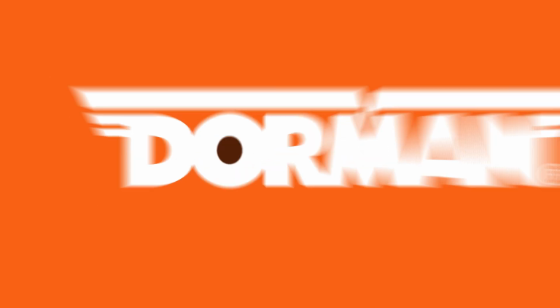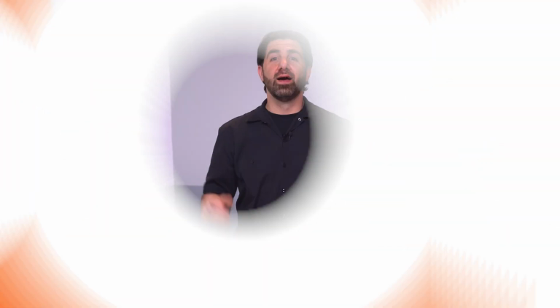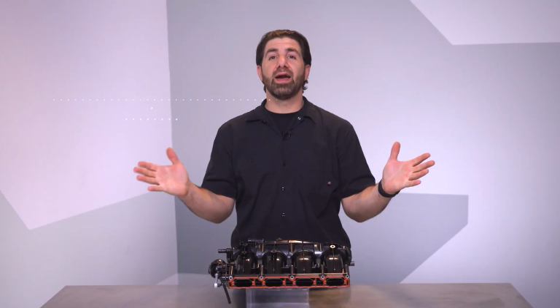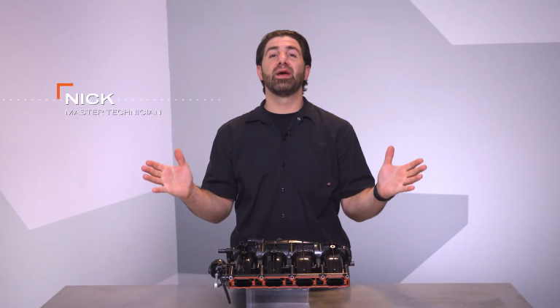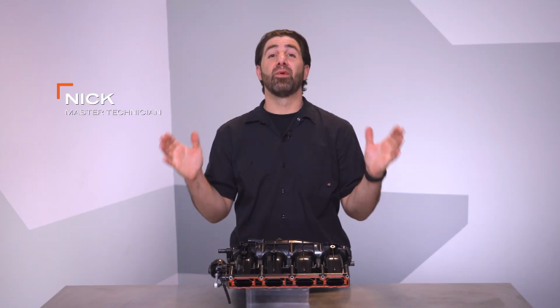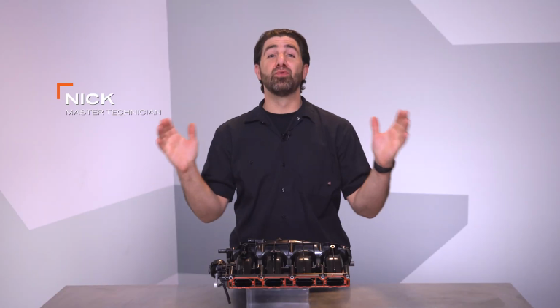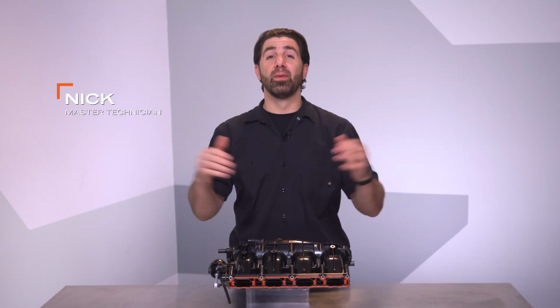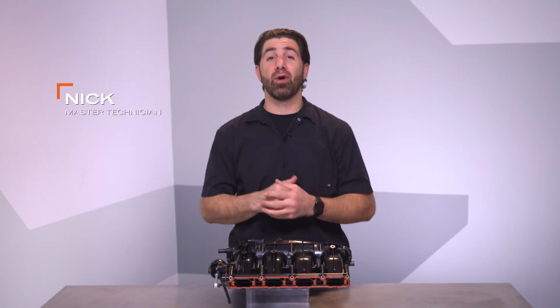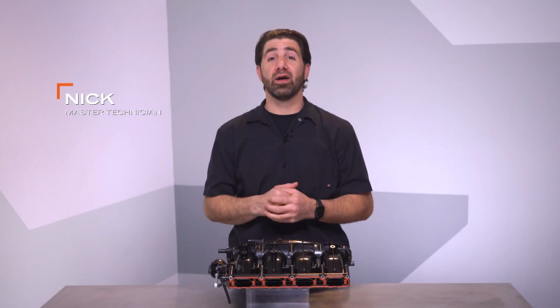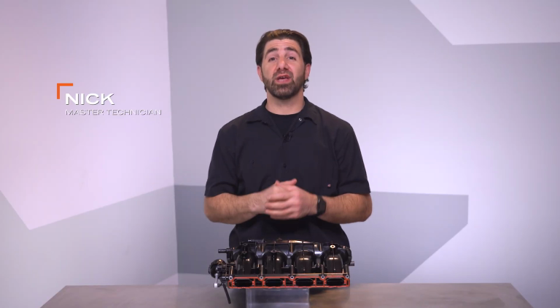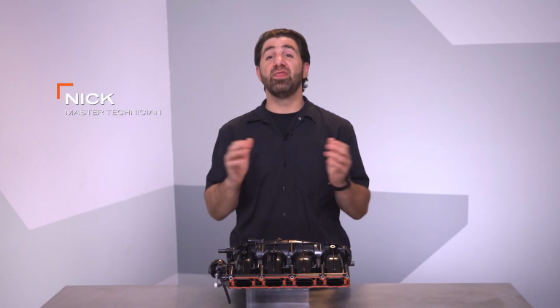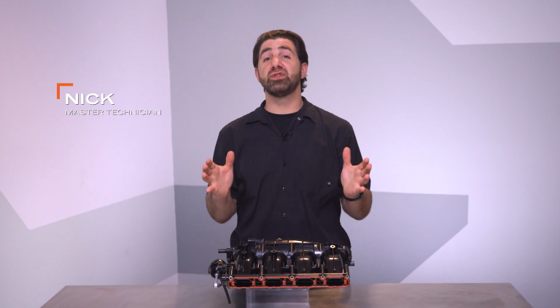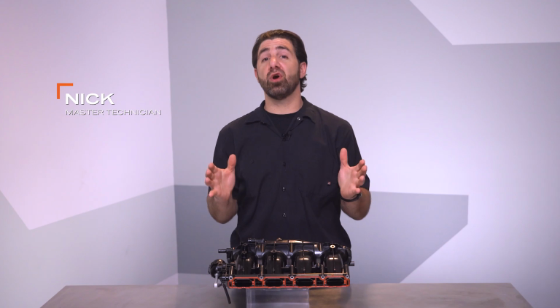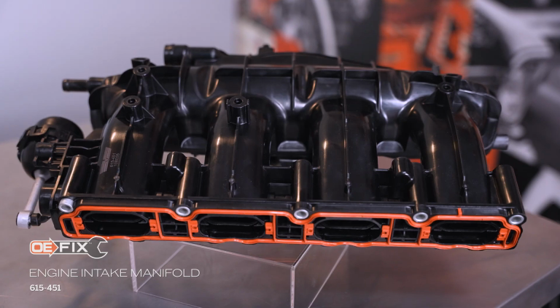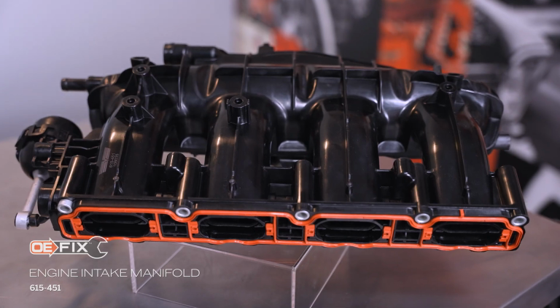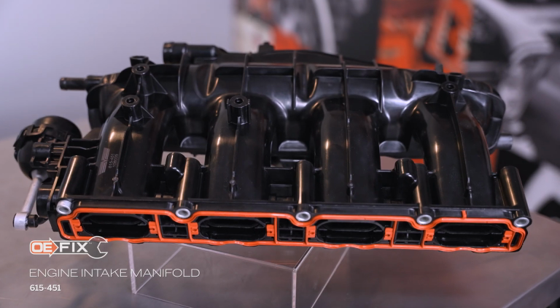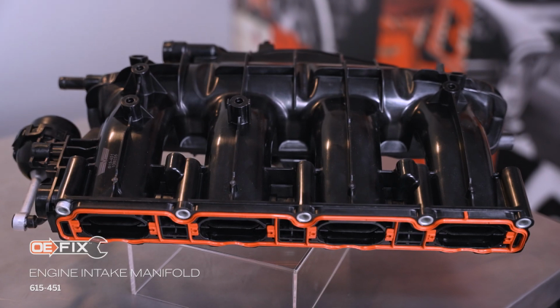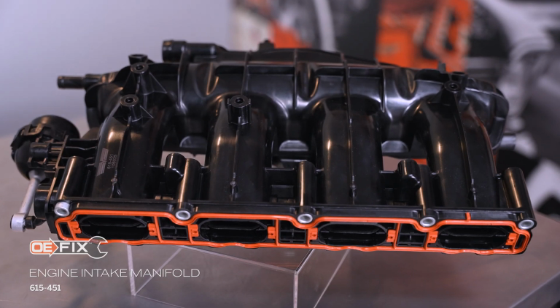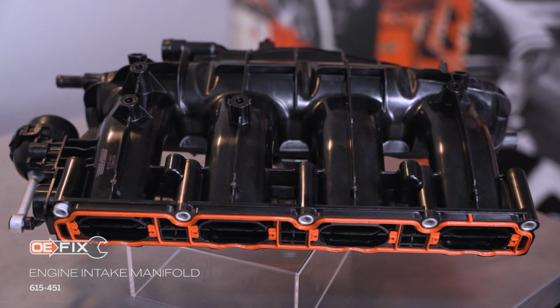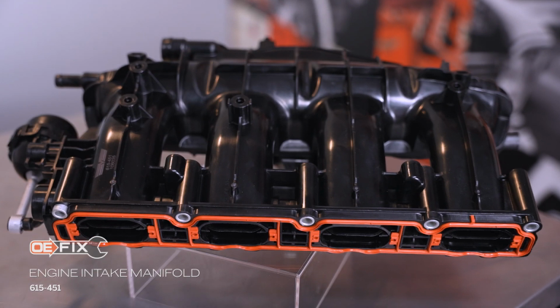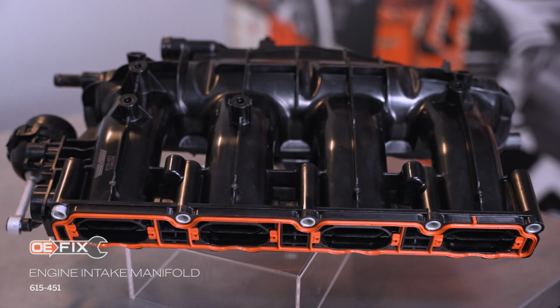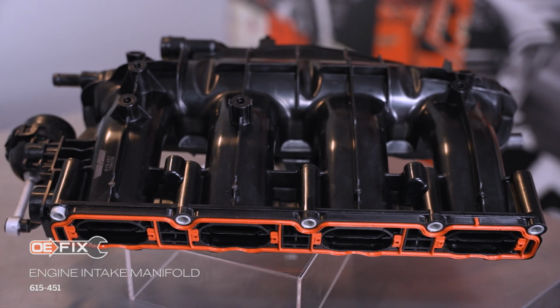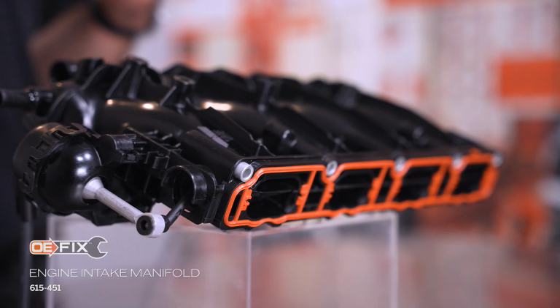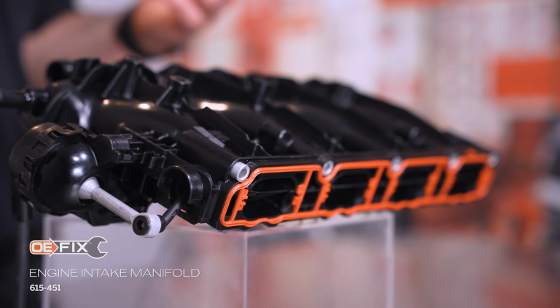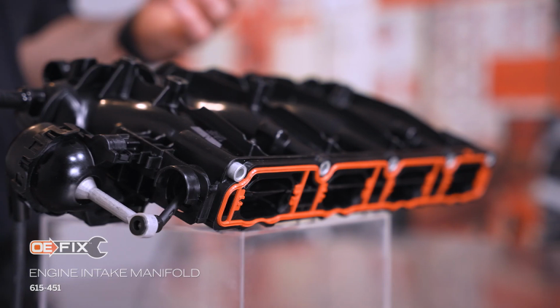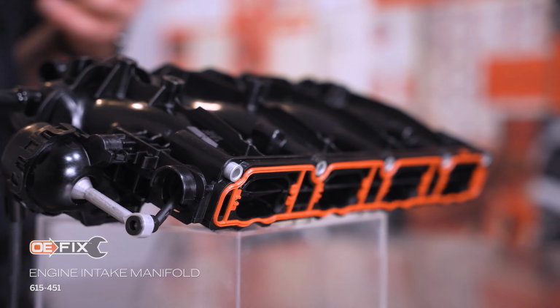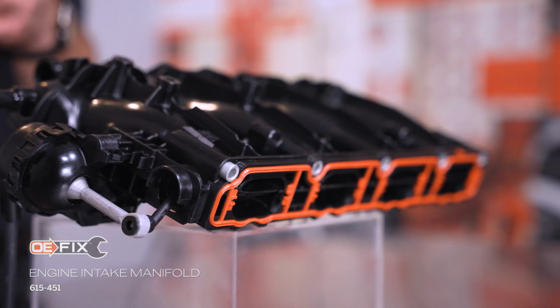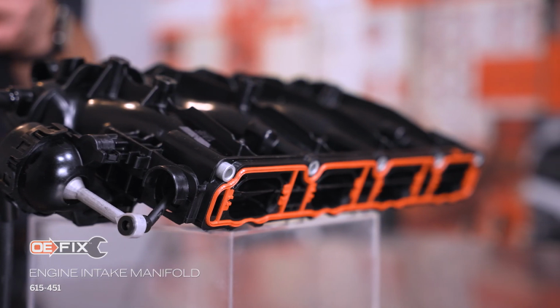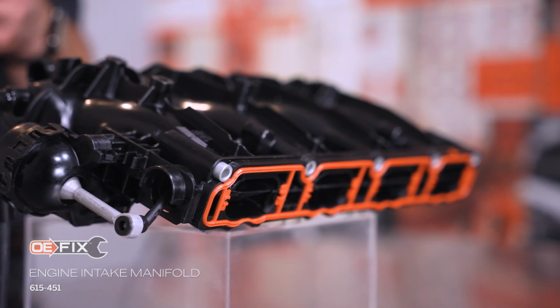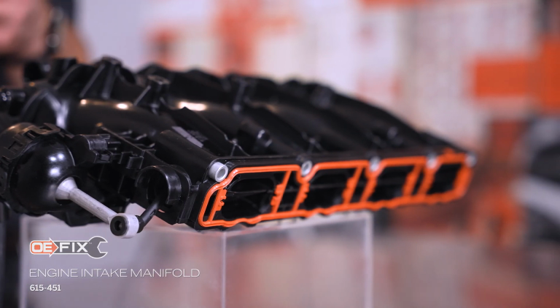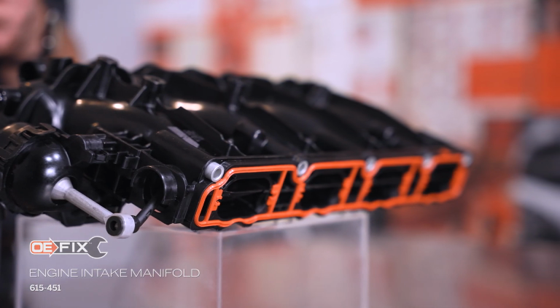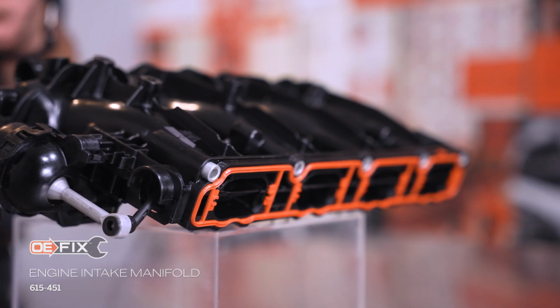Hi, I'm Nick from Dorman Products, and this is our video on our OE Fixed Intake Manifolds for Audi and Volkswagen vehicles.